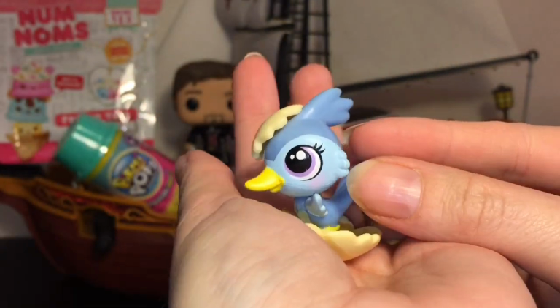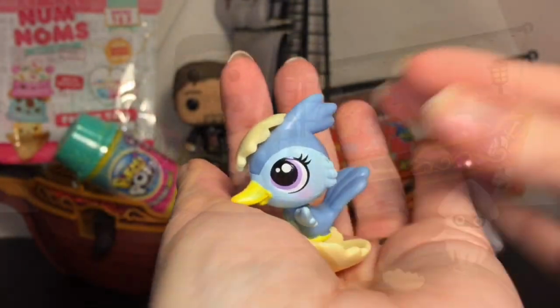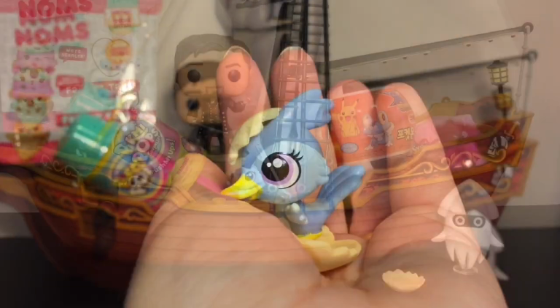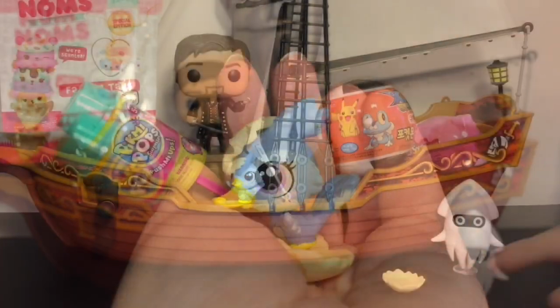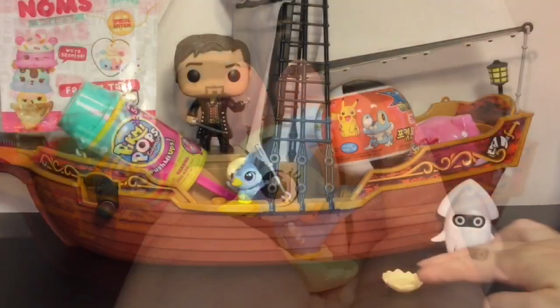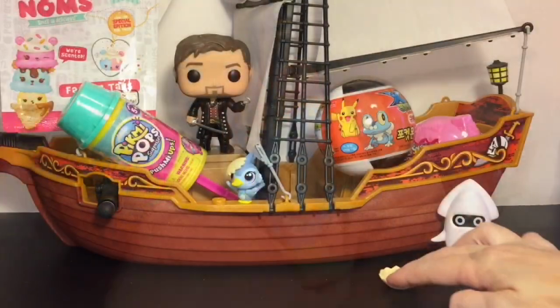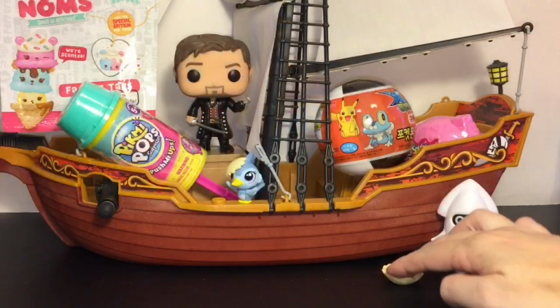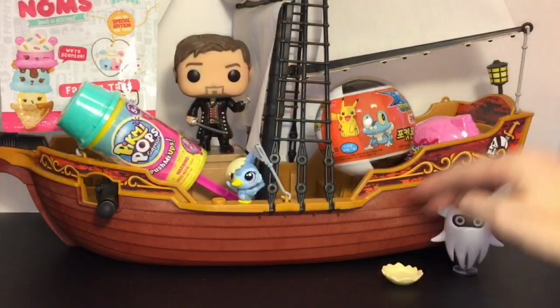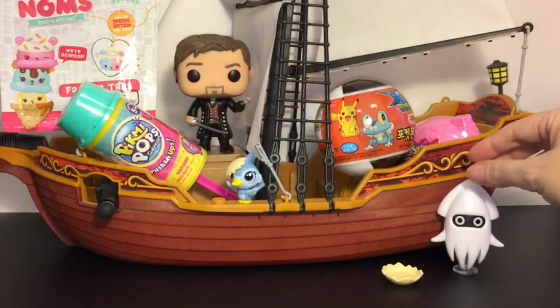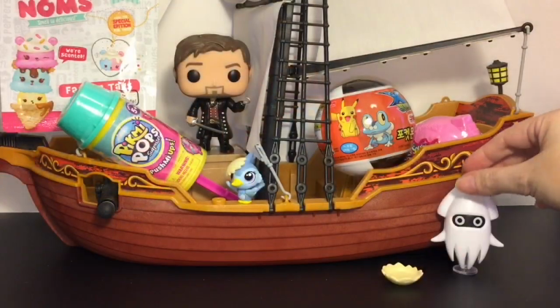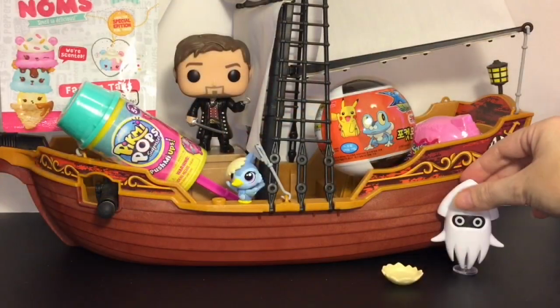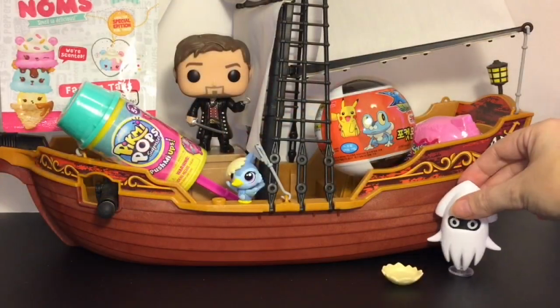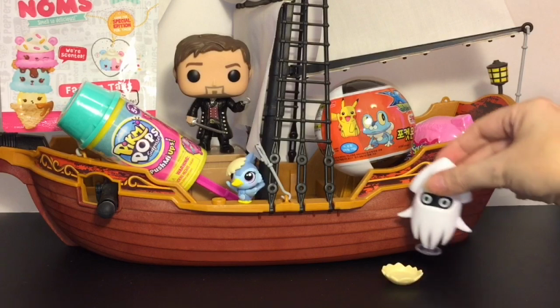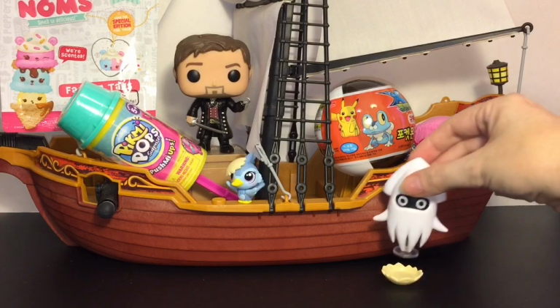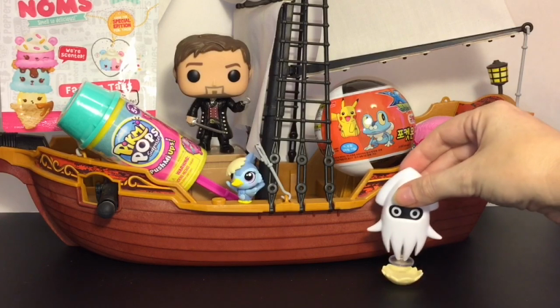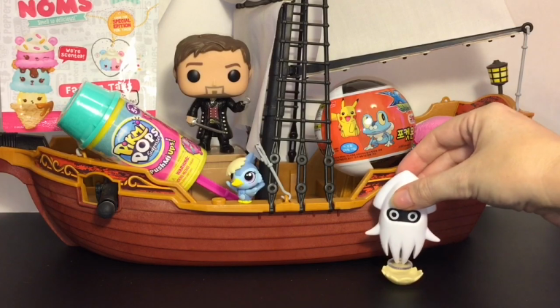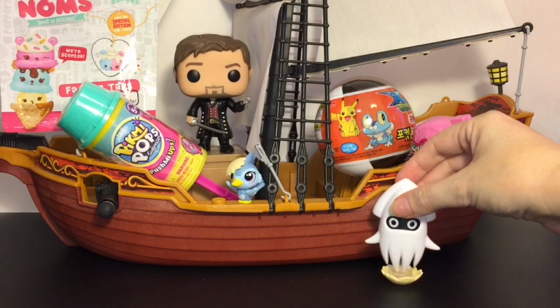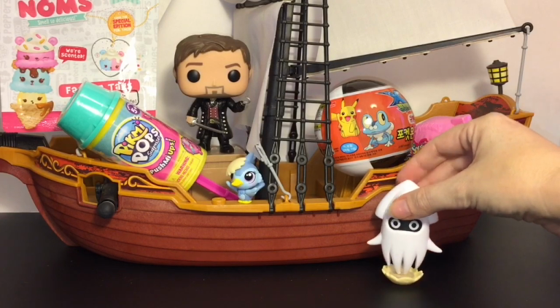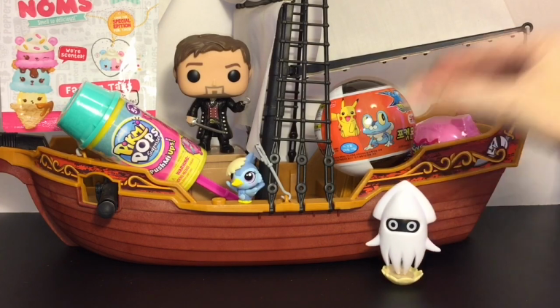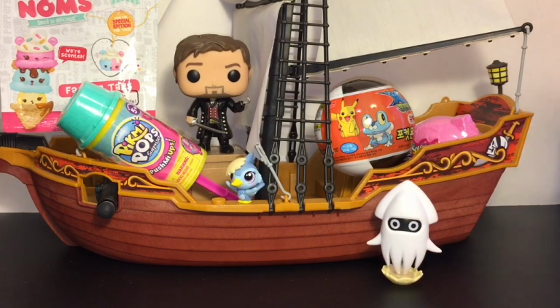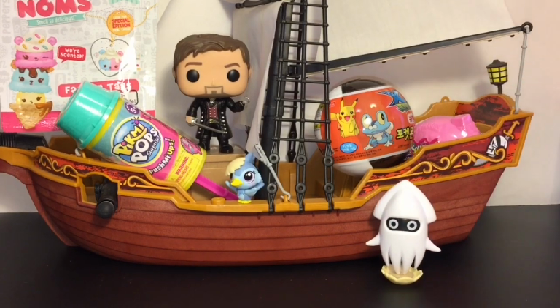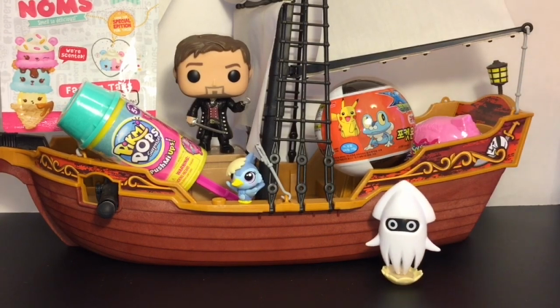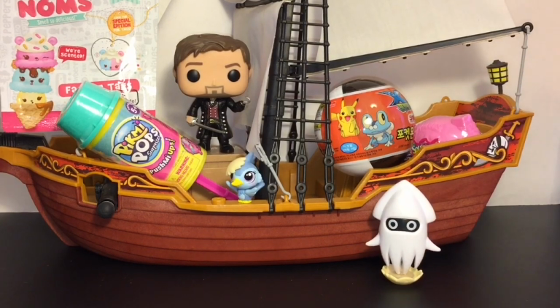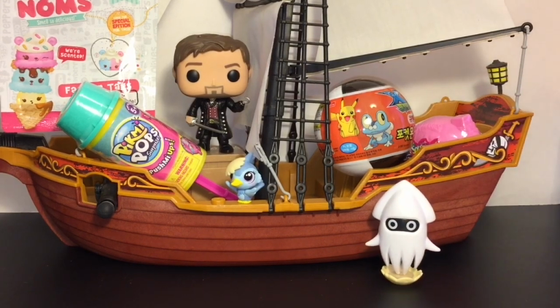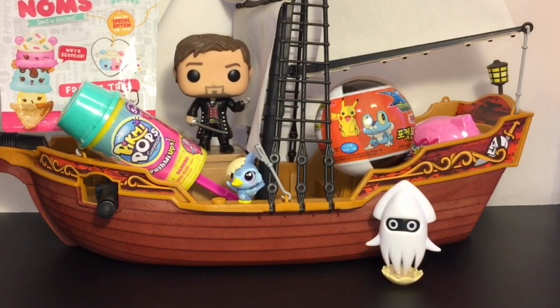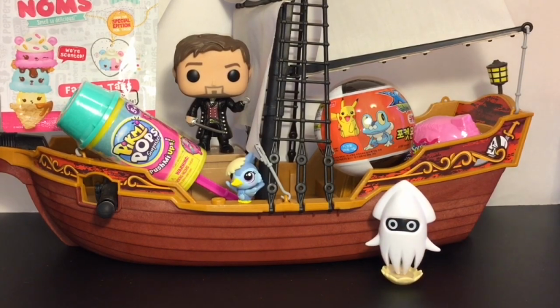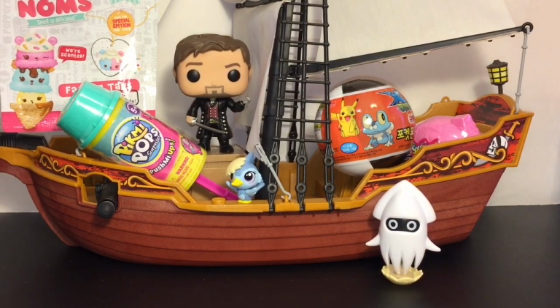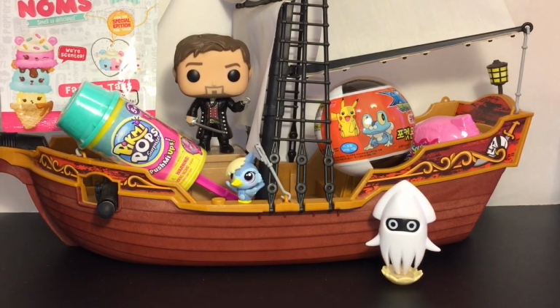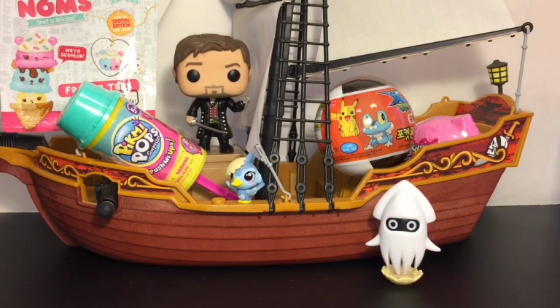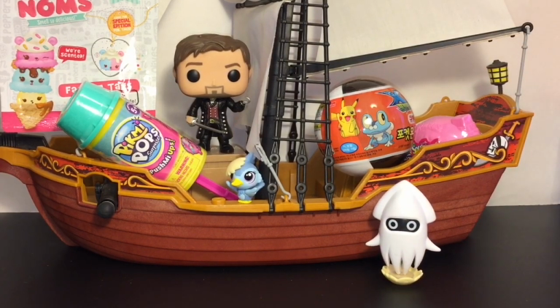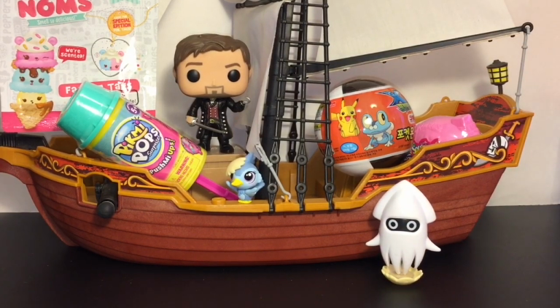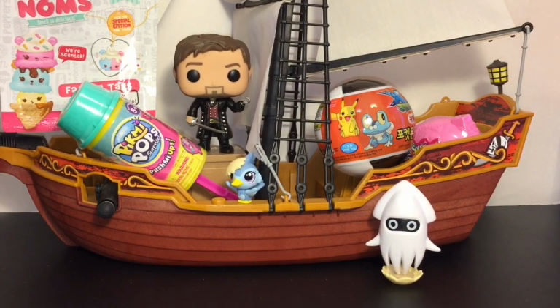And of course, if you've watched my channel — Blooper, if he fits, he sits. So he's taking over the little eggshell.